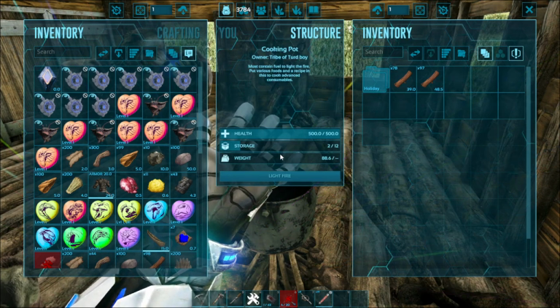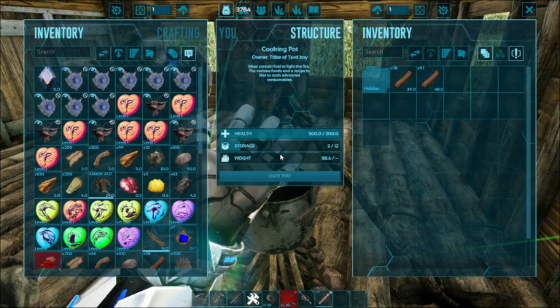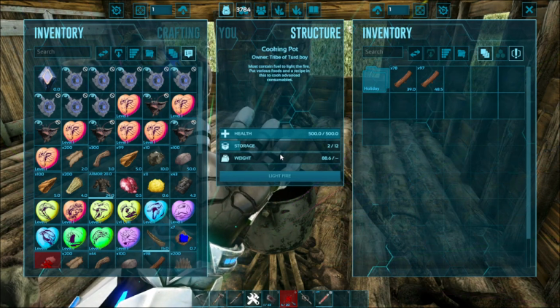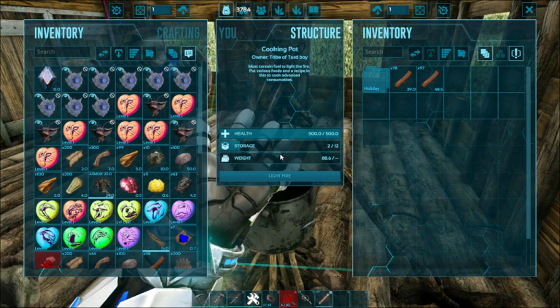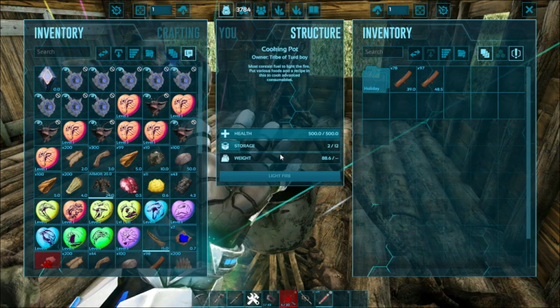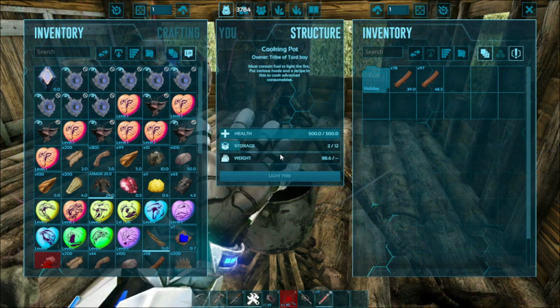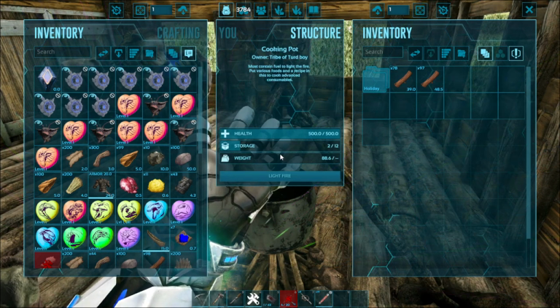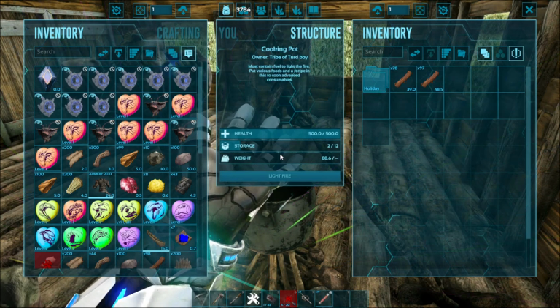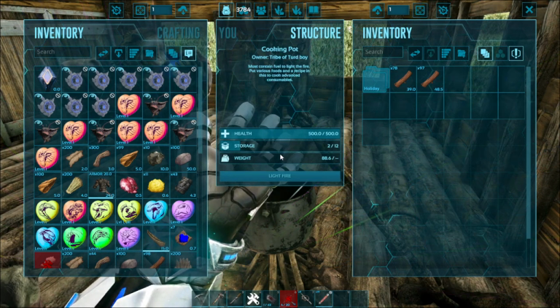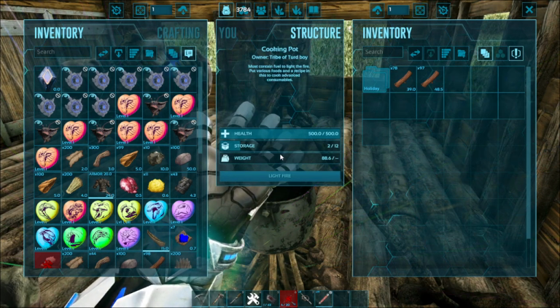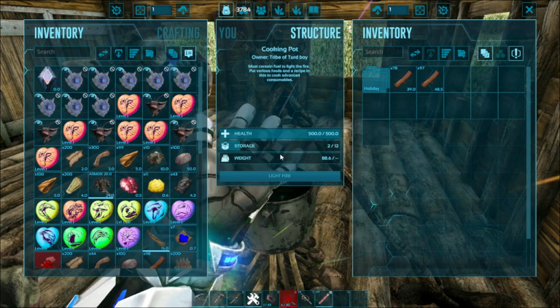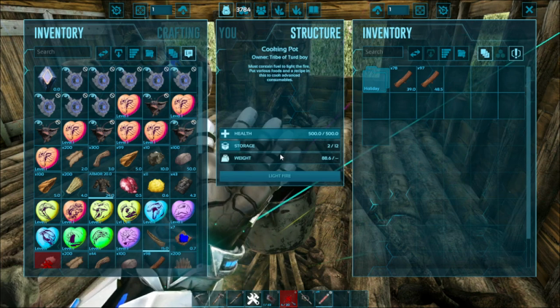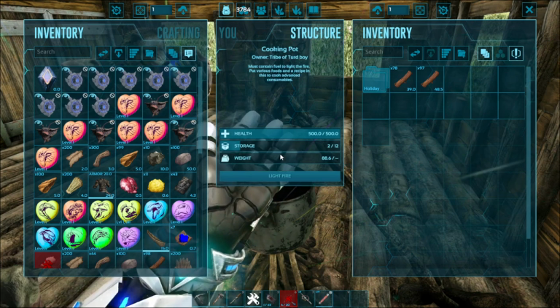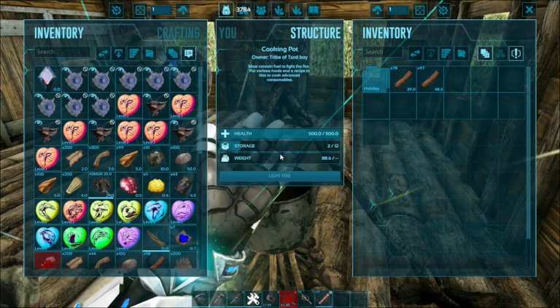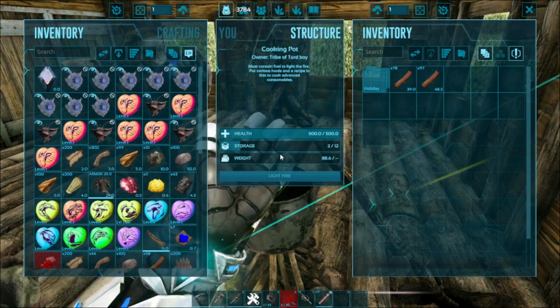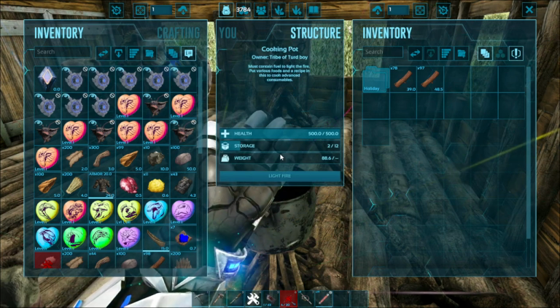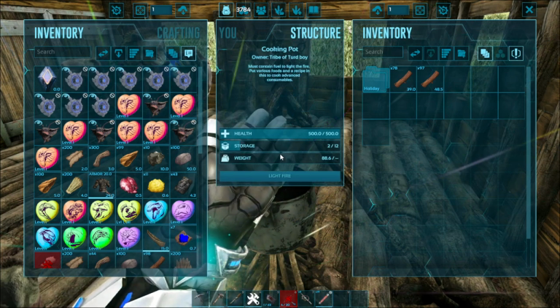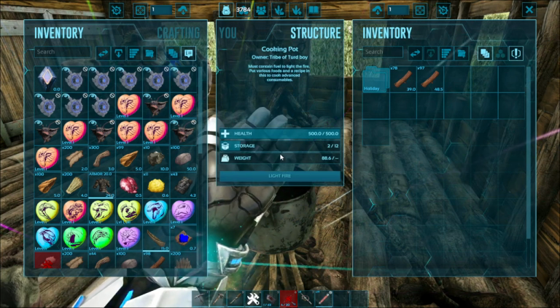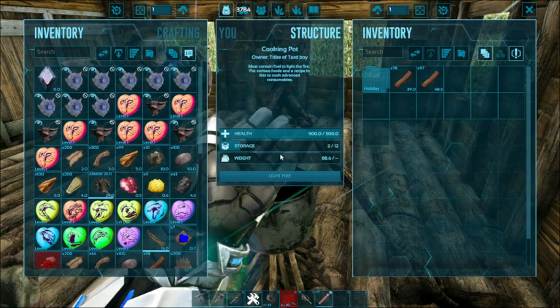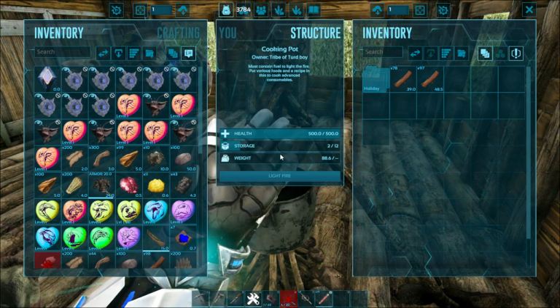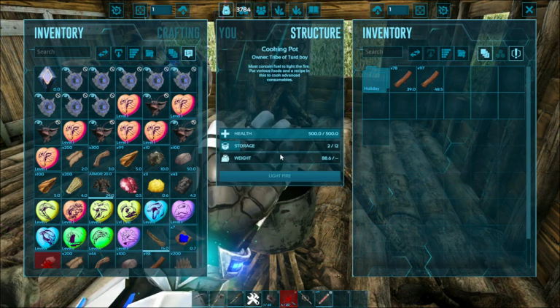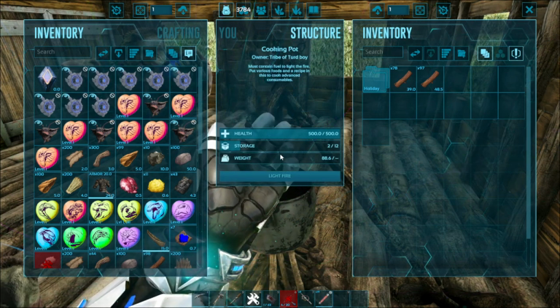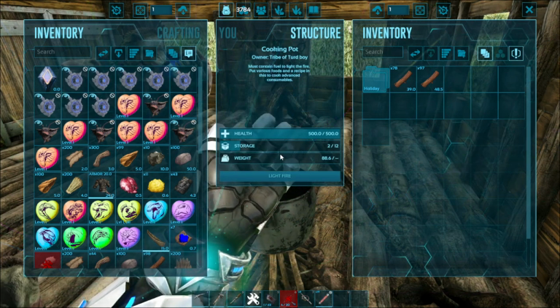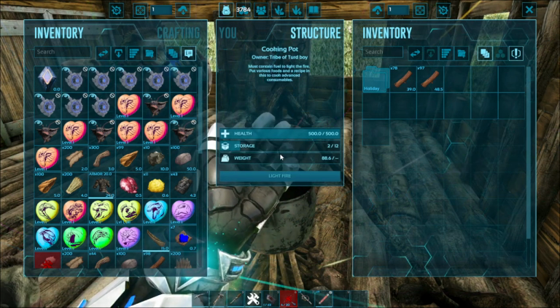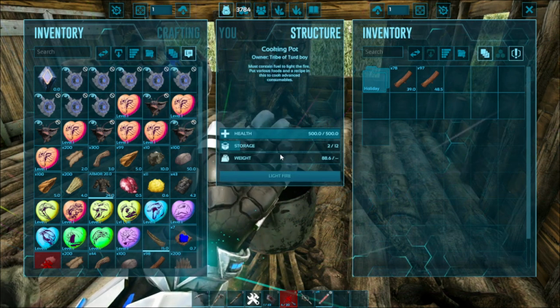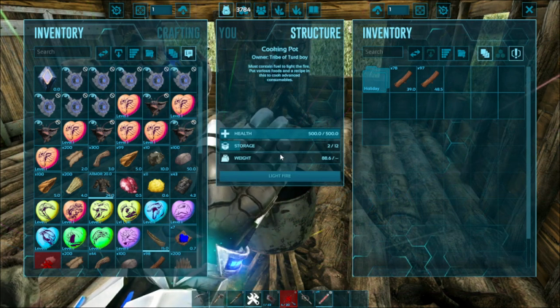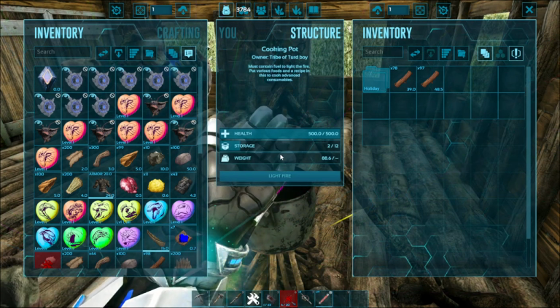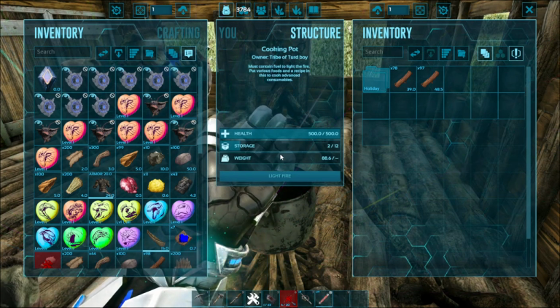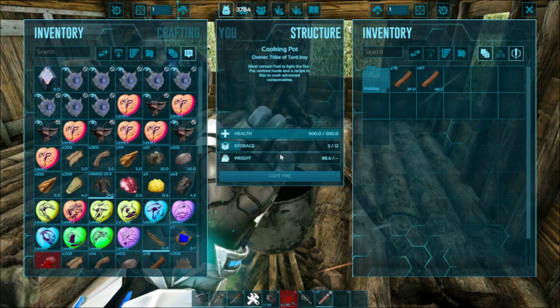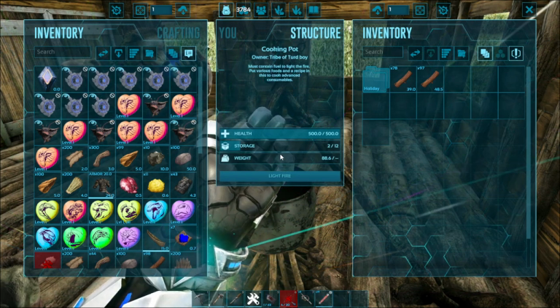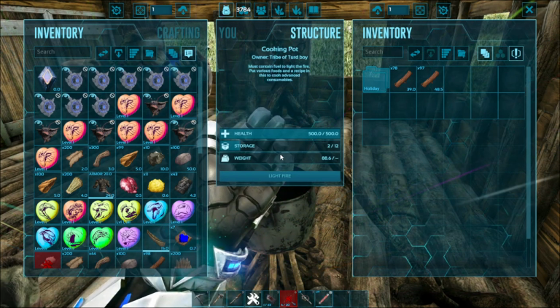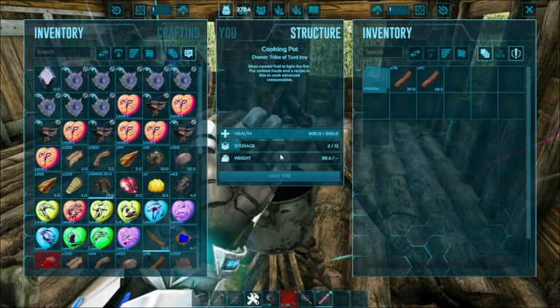Now if you know what dye is, it's just paint. You can also make dye in a cooking pot or an industrial cooker.